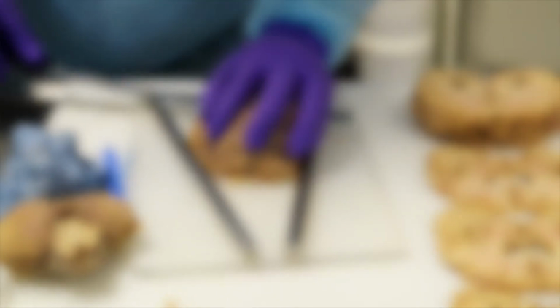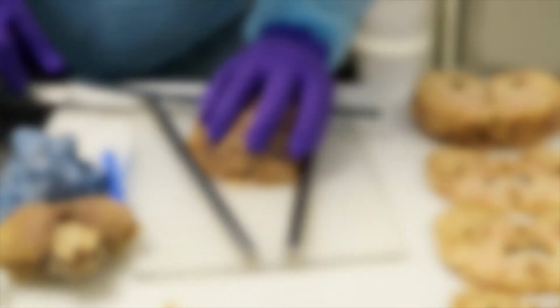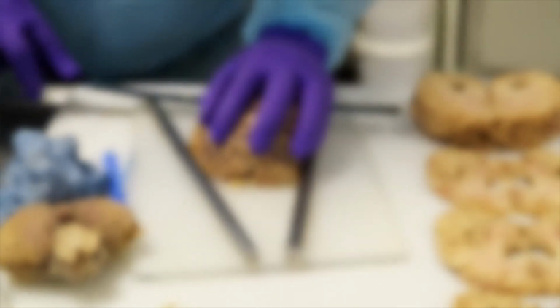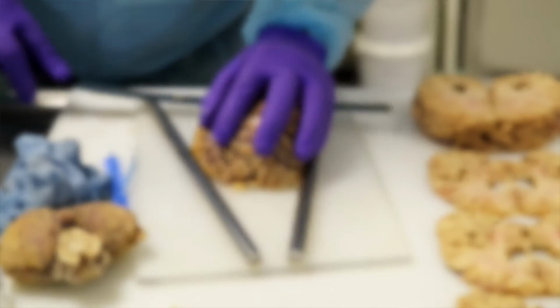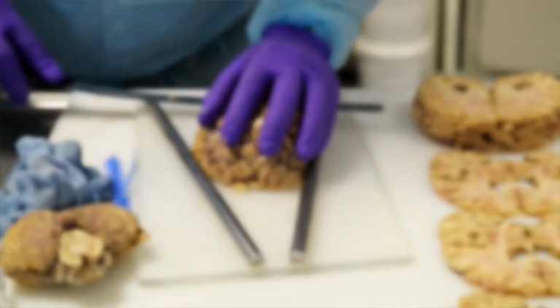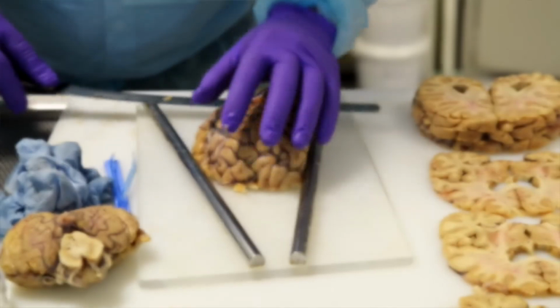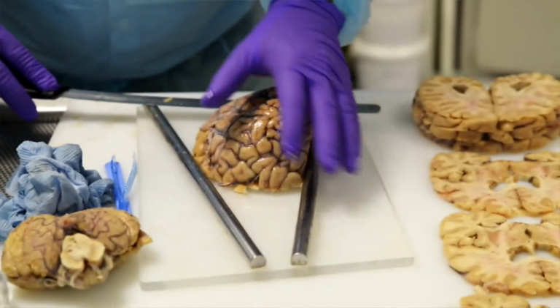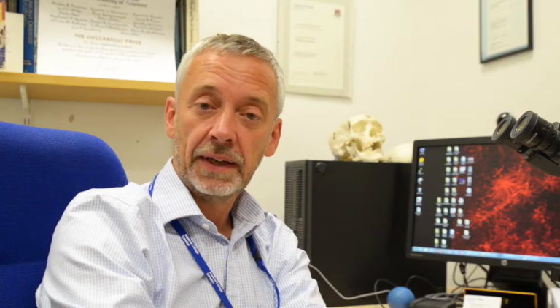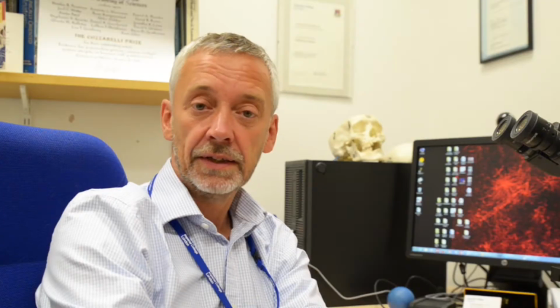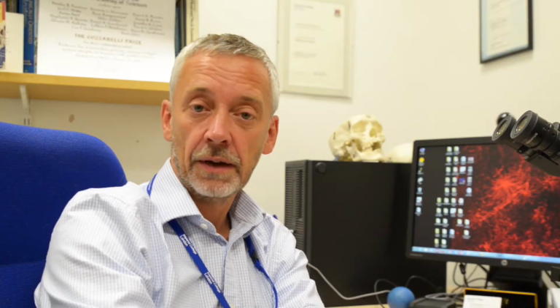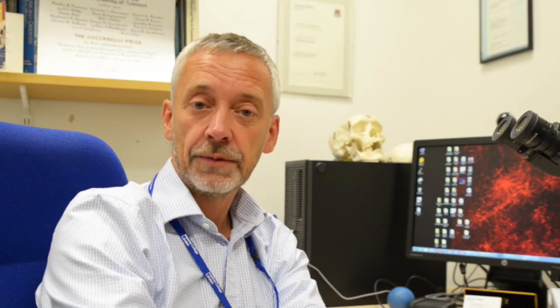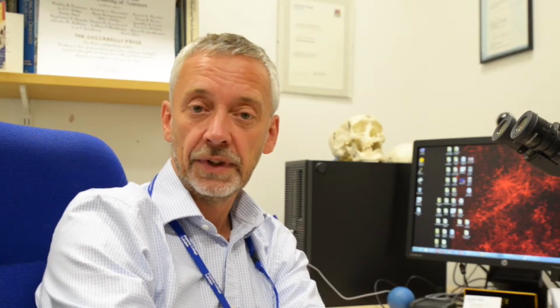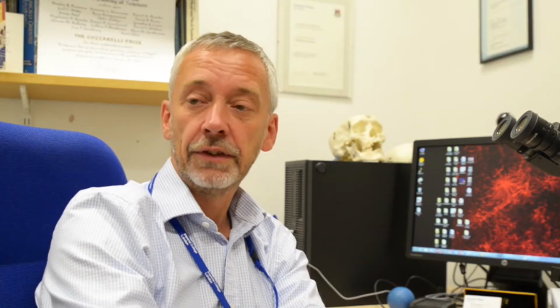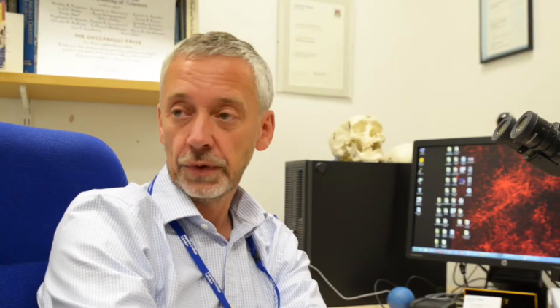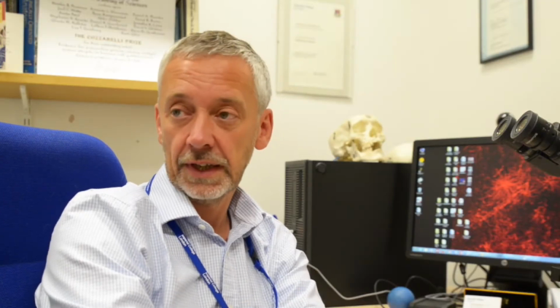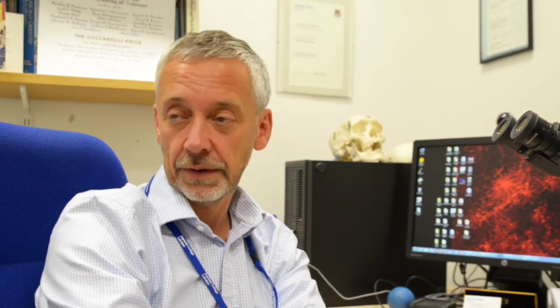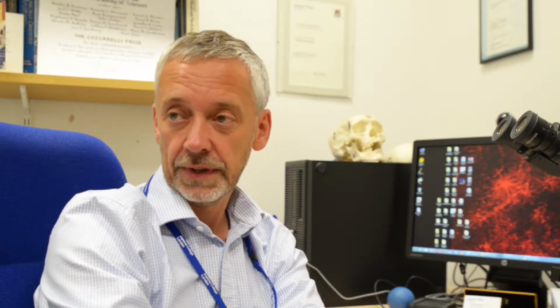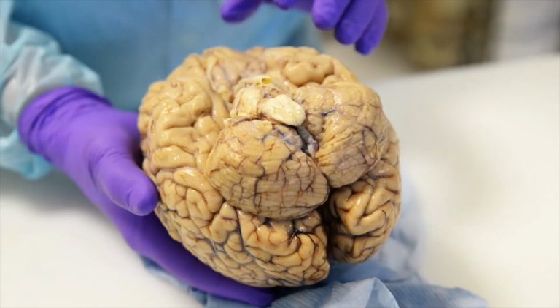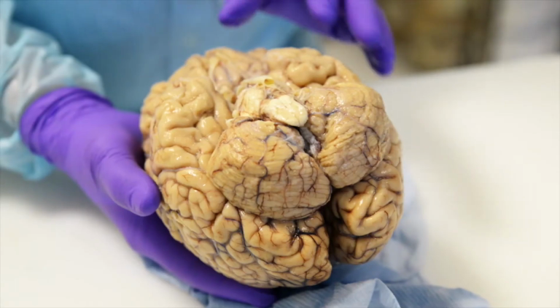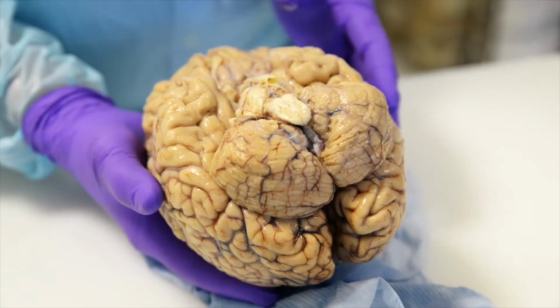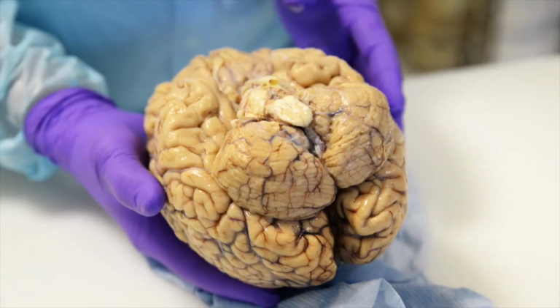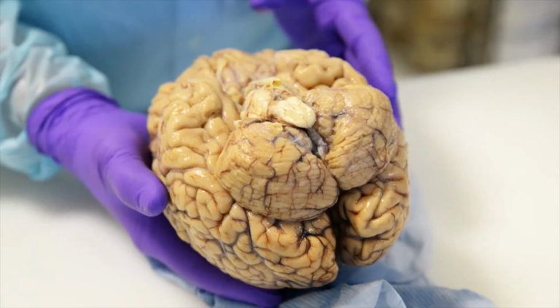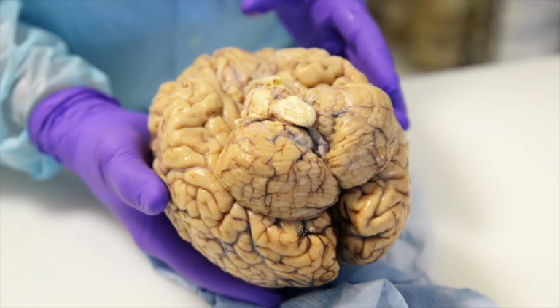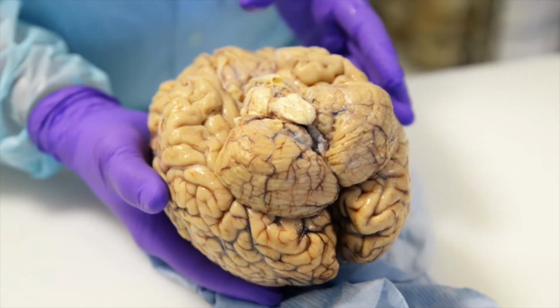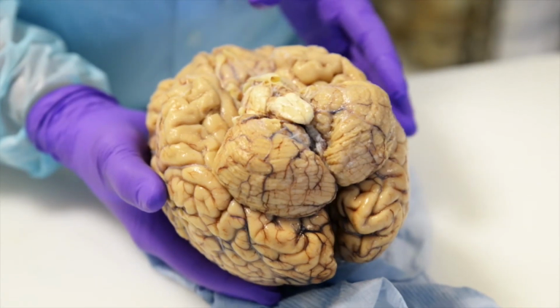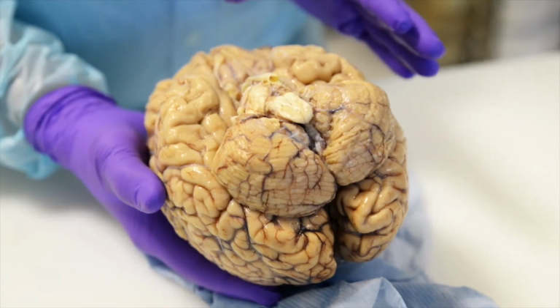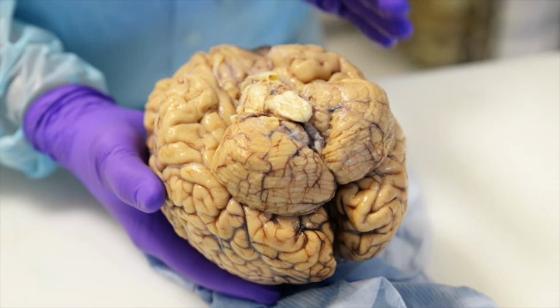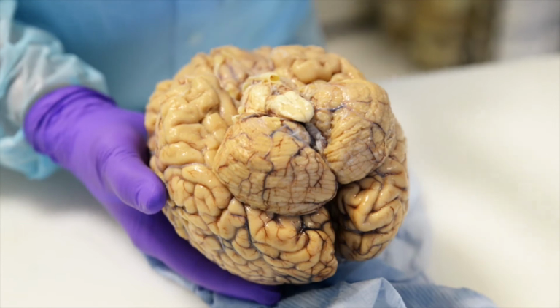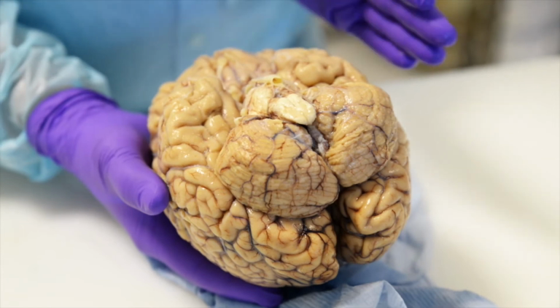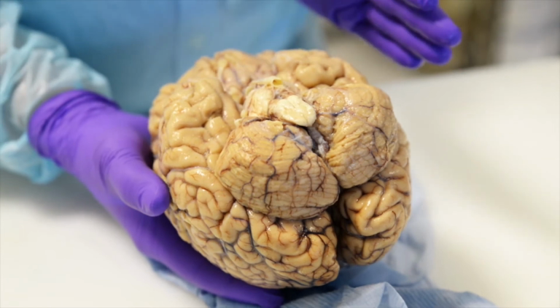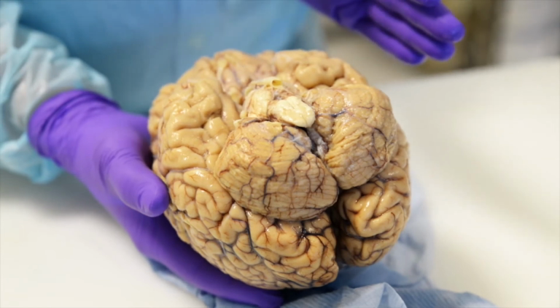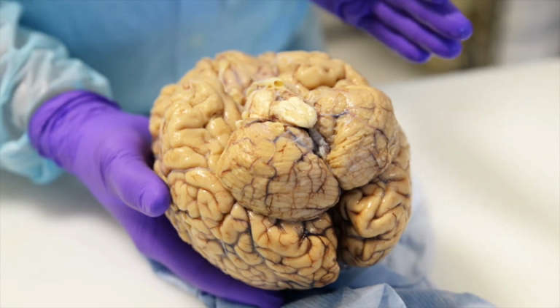Ideally, we need to get it back here to Hammersmith in under 48 hours, because the tissue starts to lose its quality after that time.